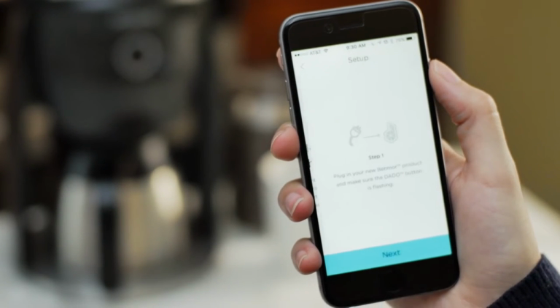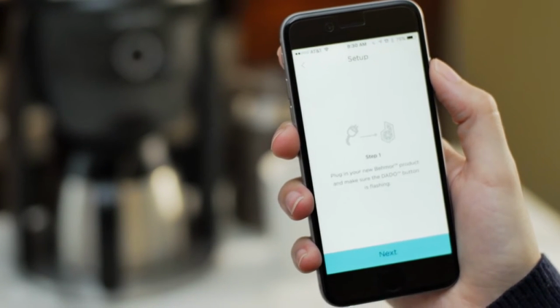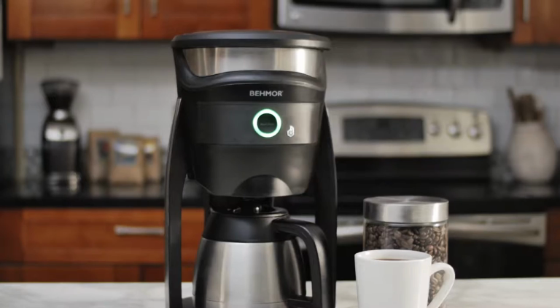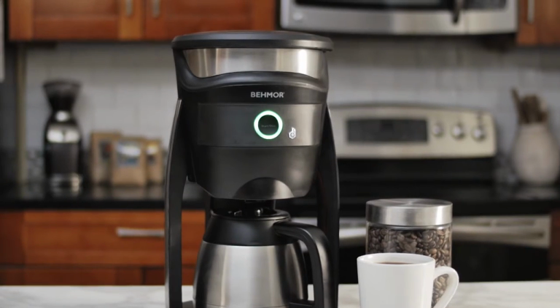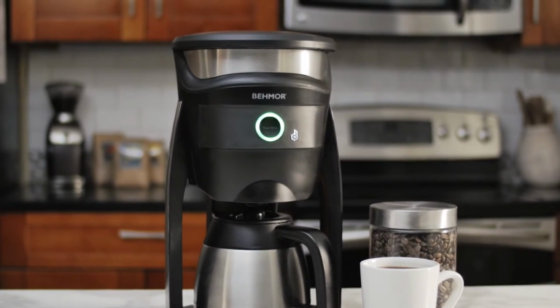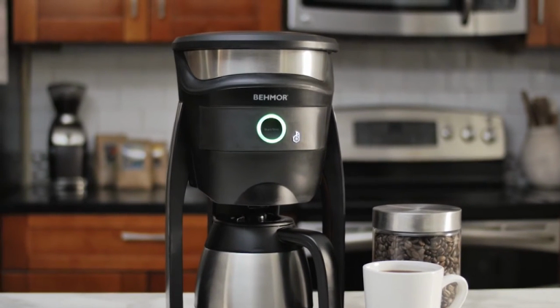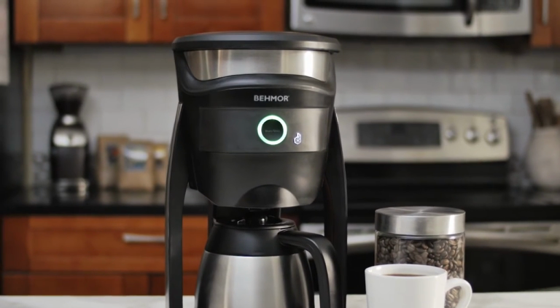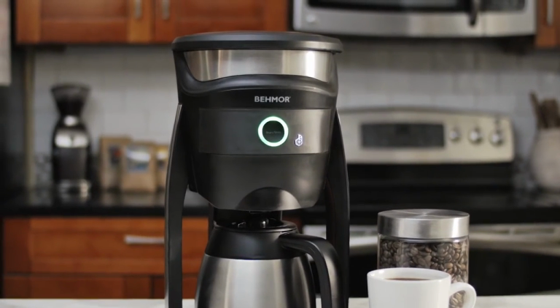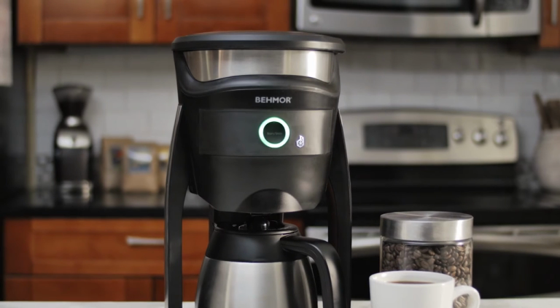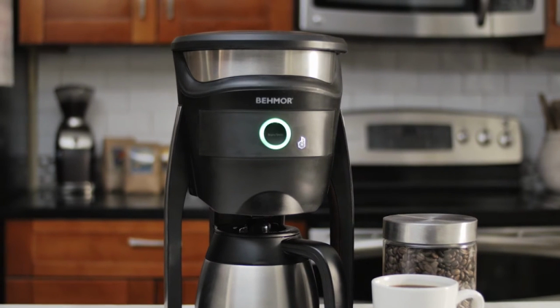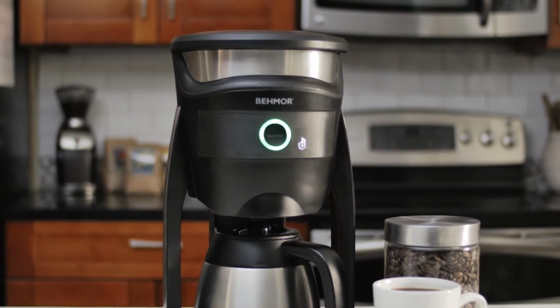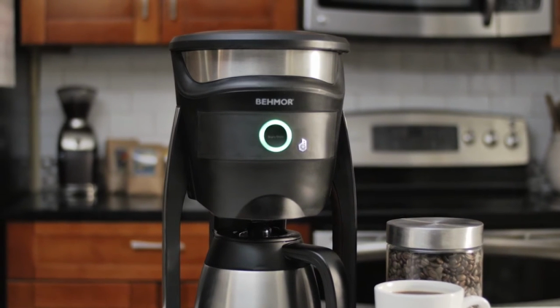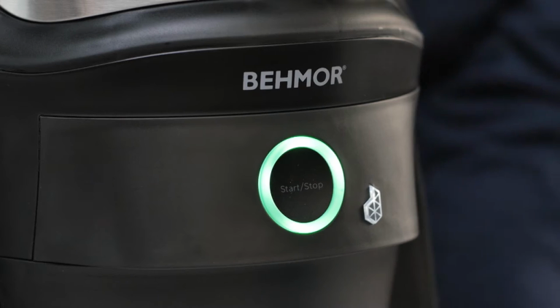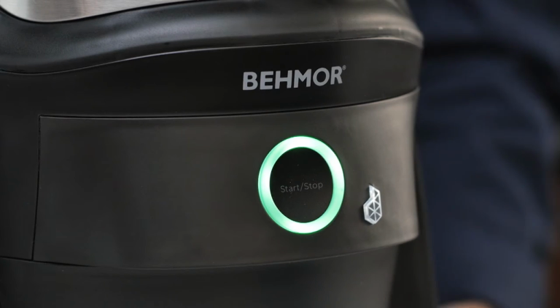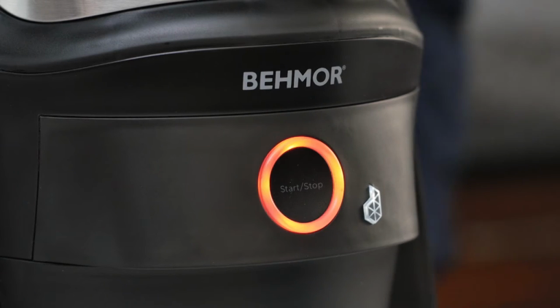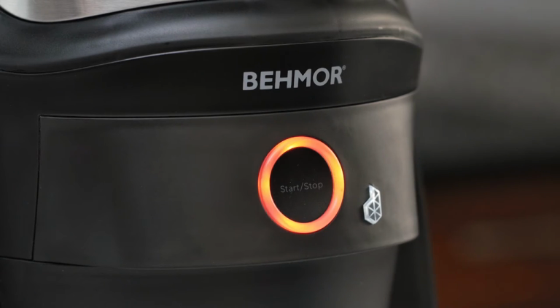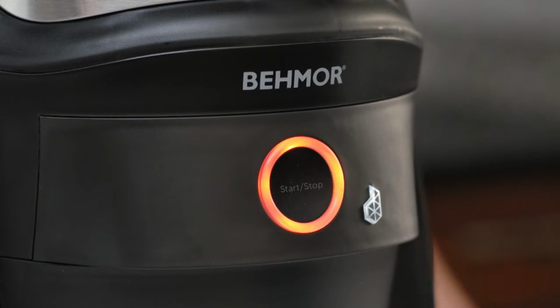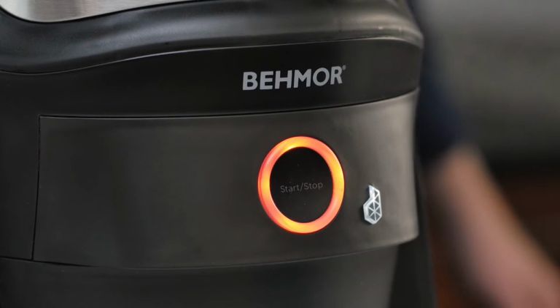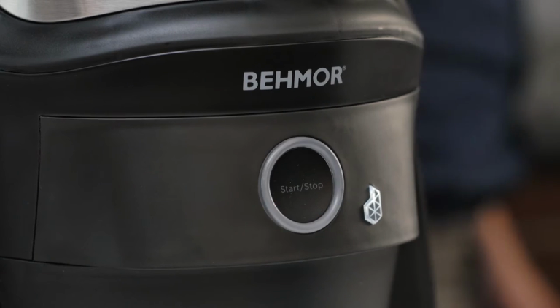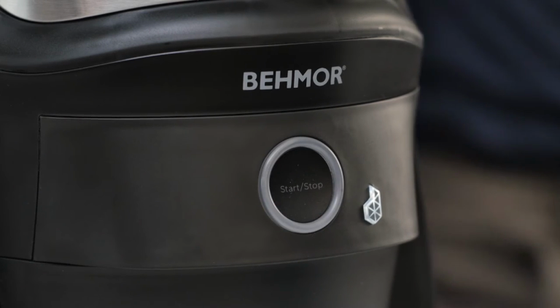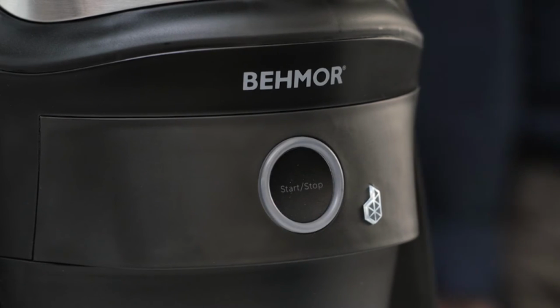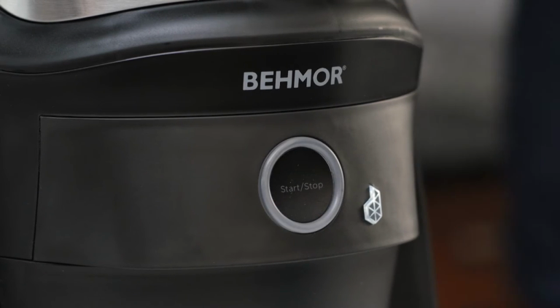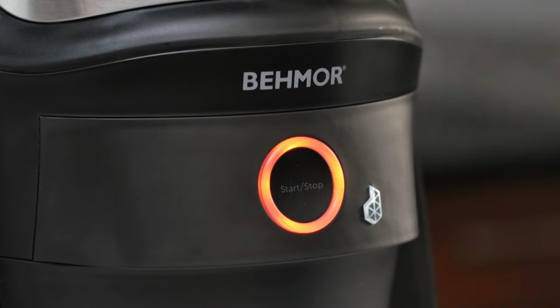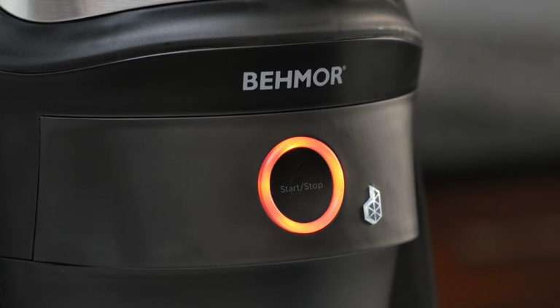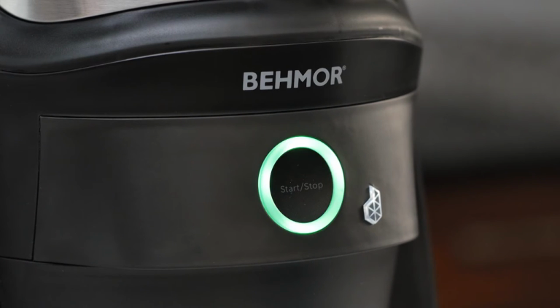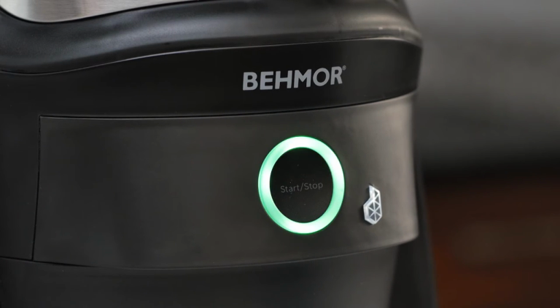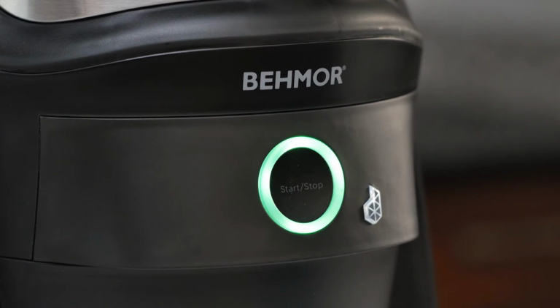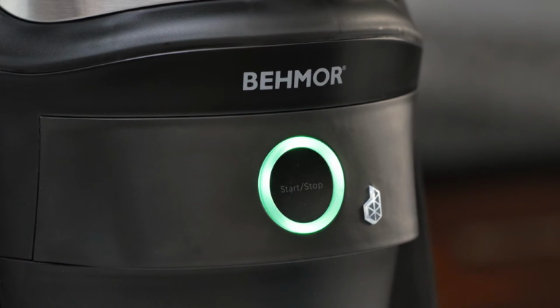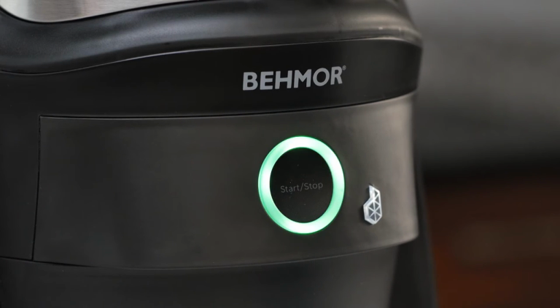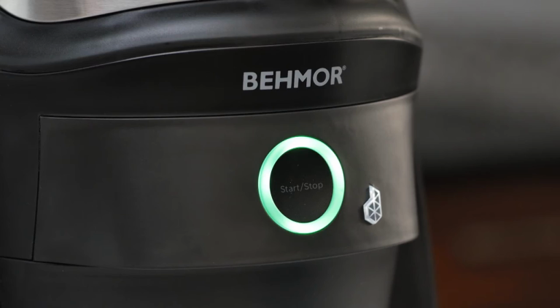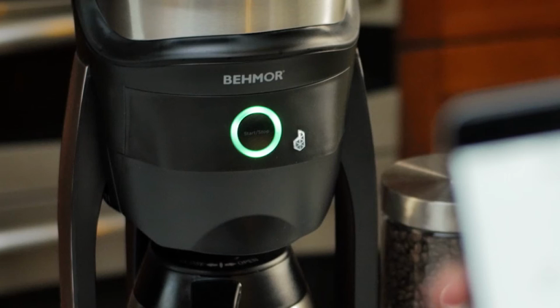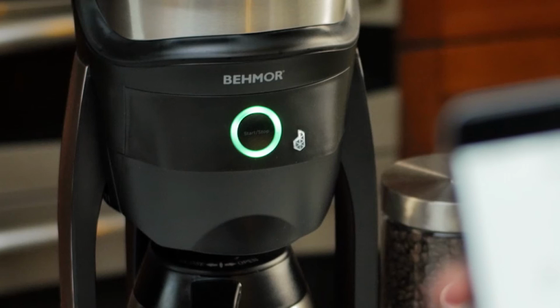When you first turn on your Beemore Connected Brewer, the ring light around the Start-Stop button will turn red, then green.